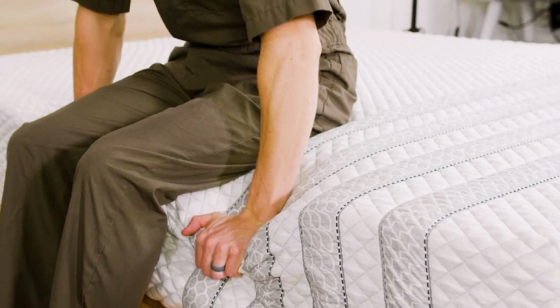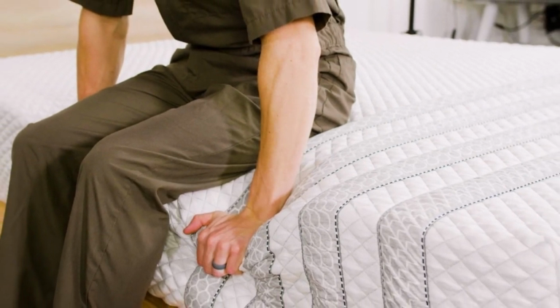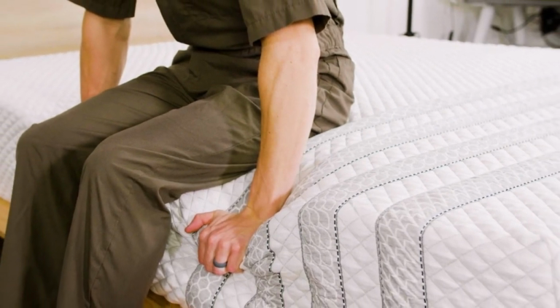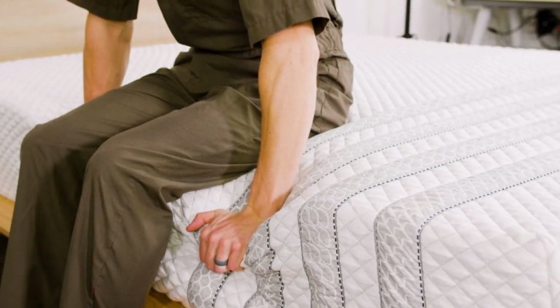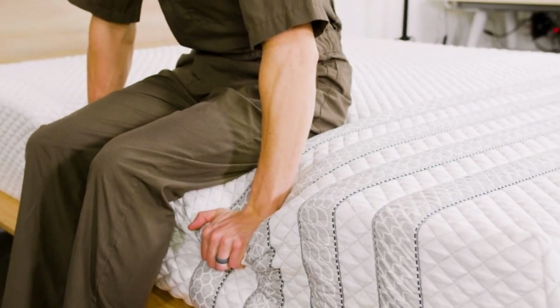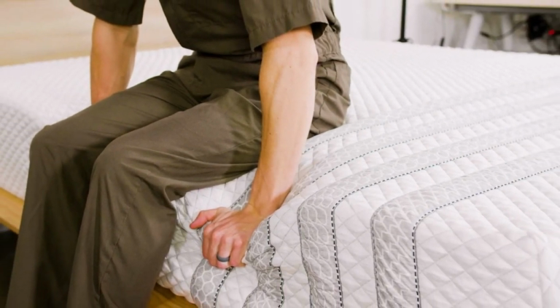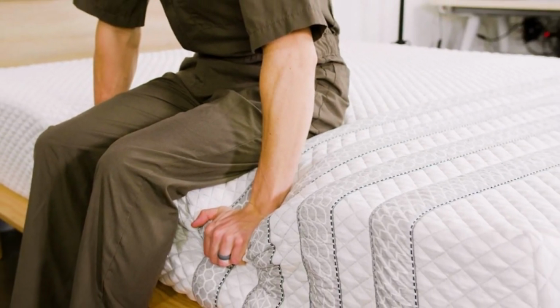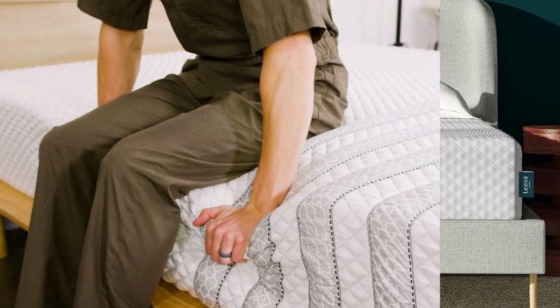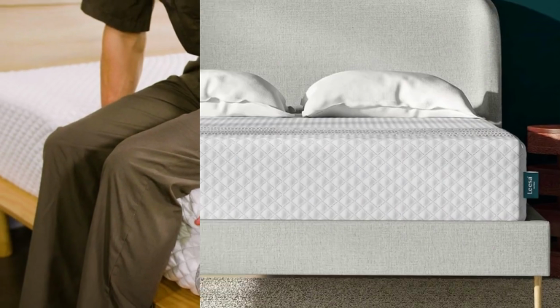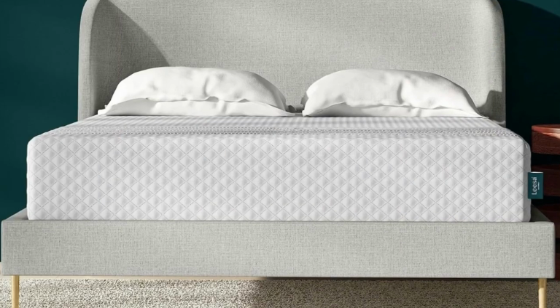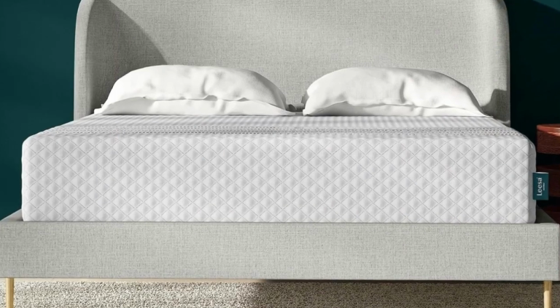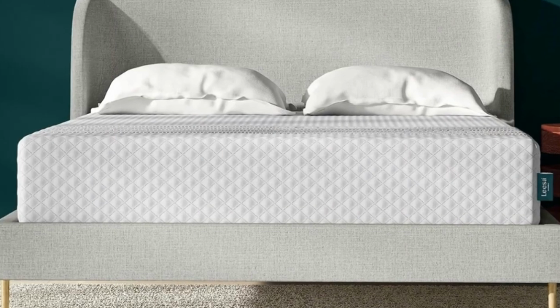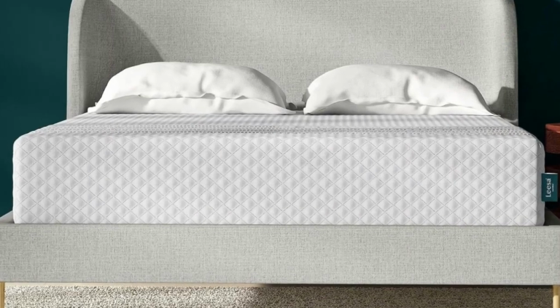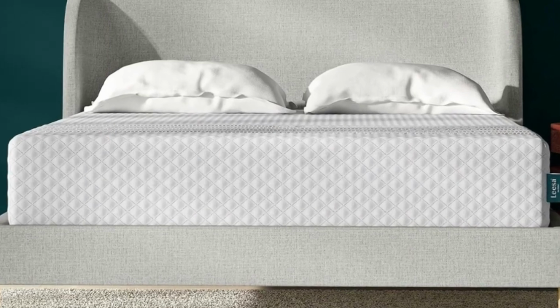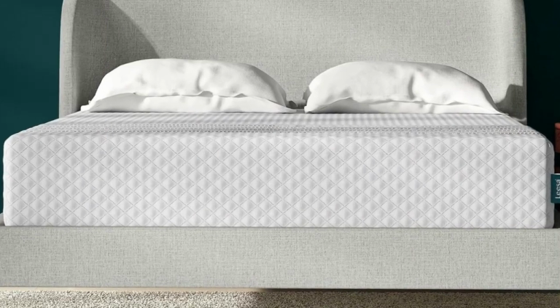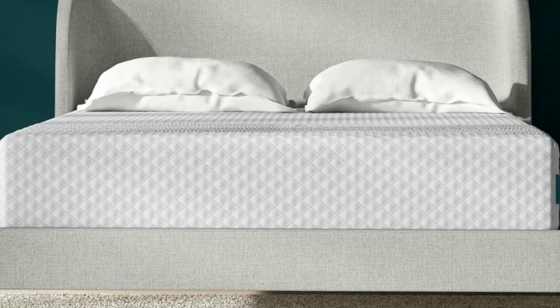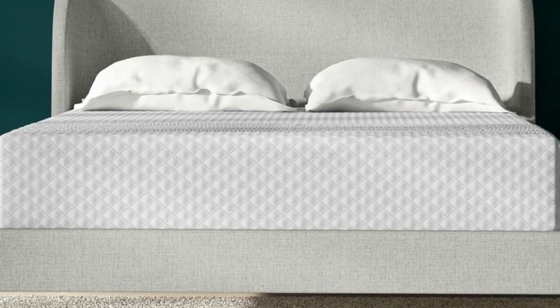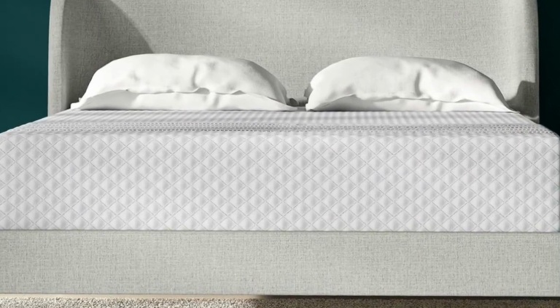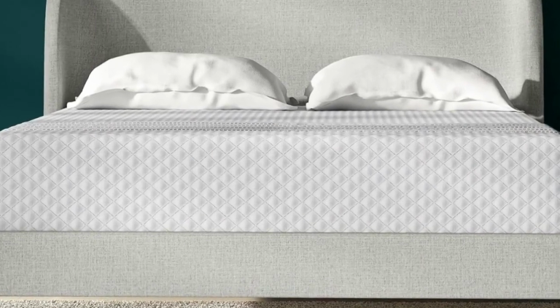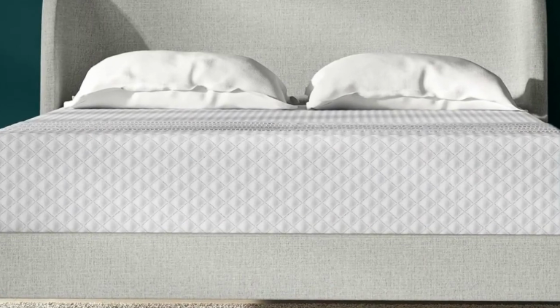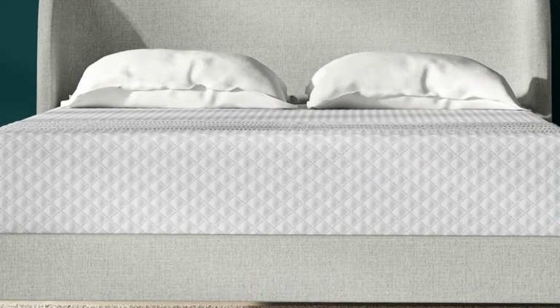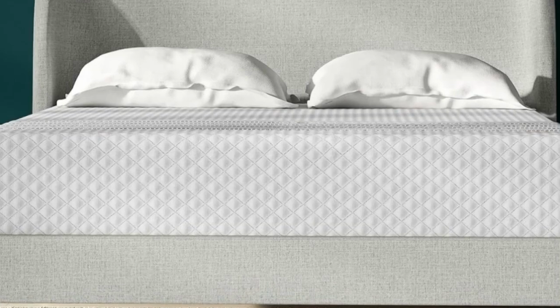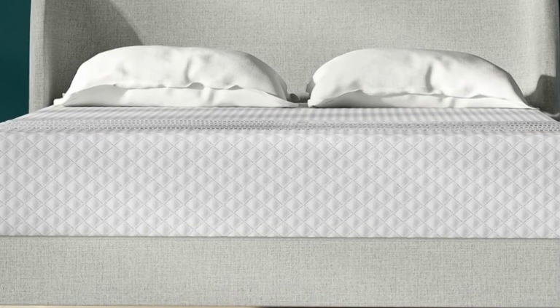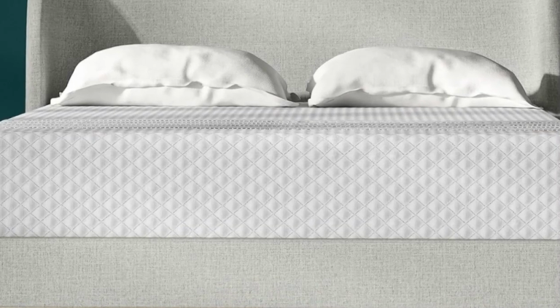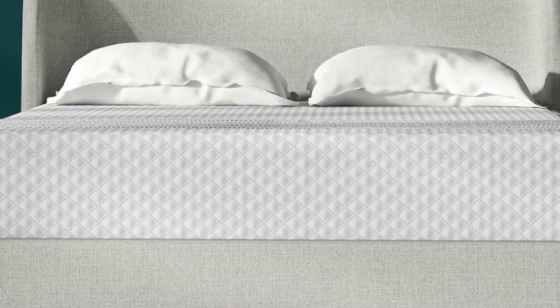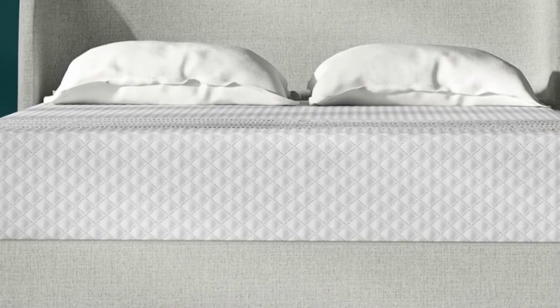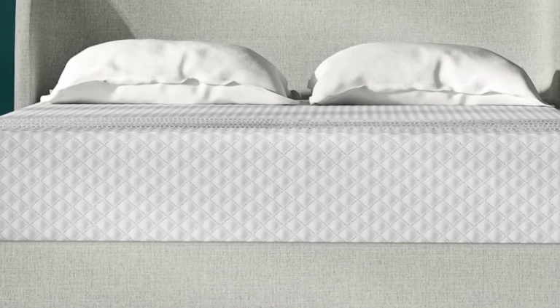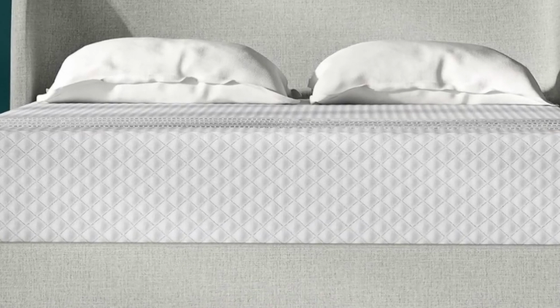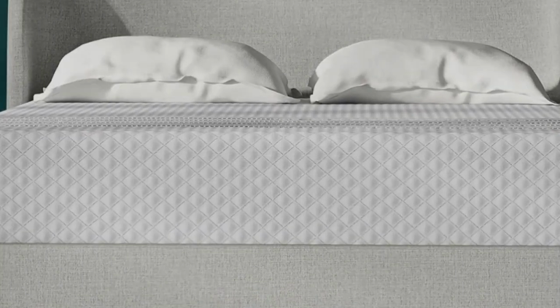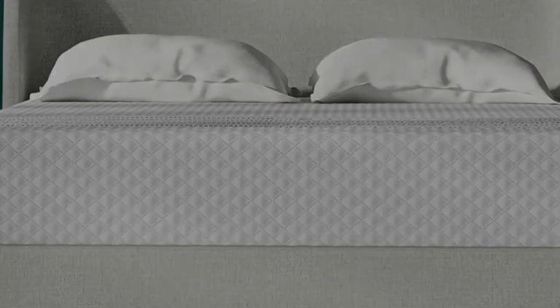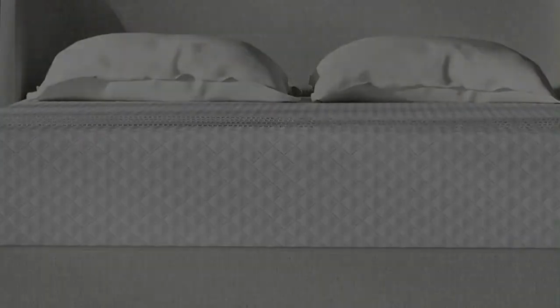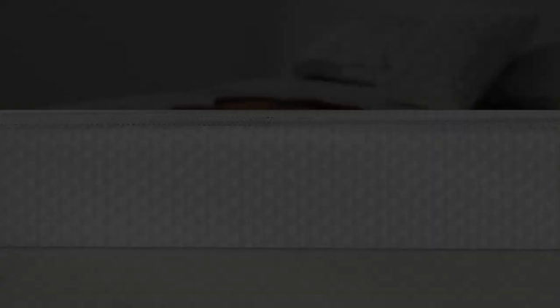A true medium-firm (6), our team found this mattress comfortably accommodated a wide range of sleeper types.